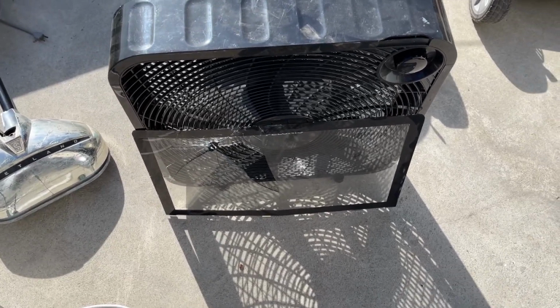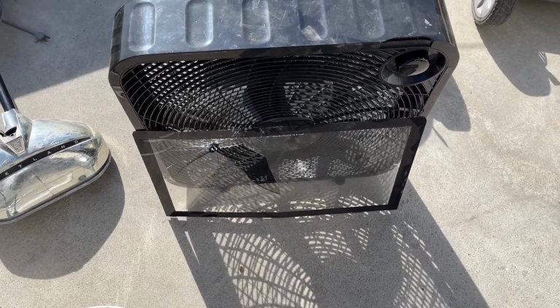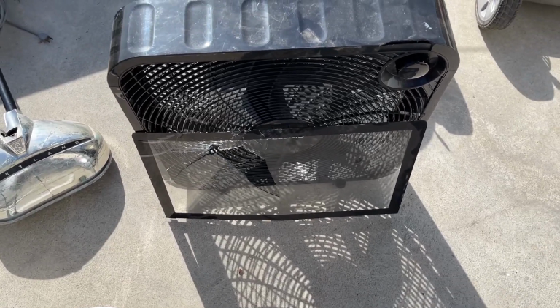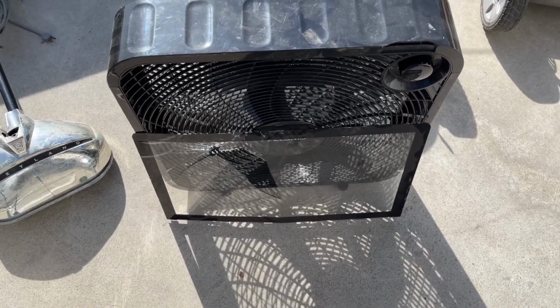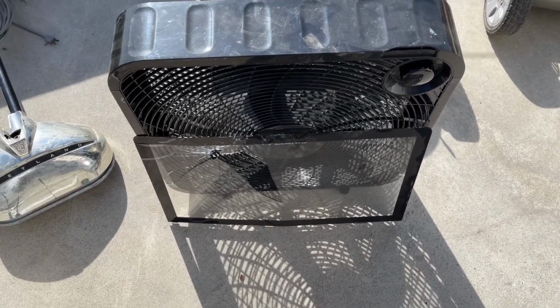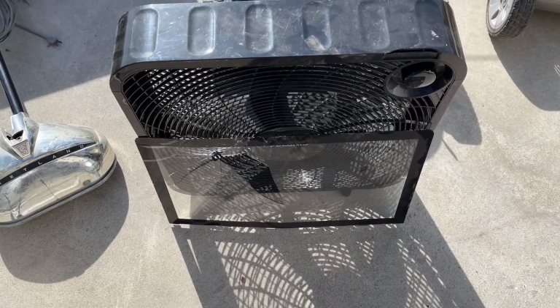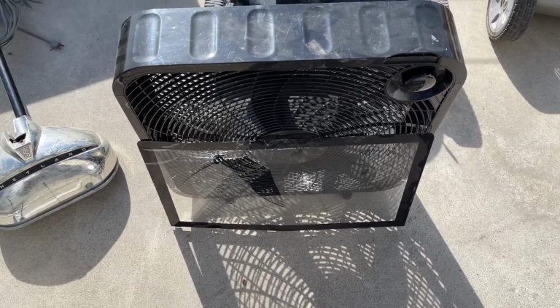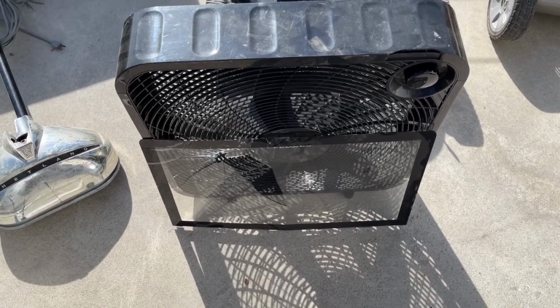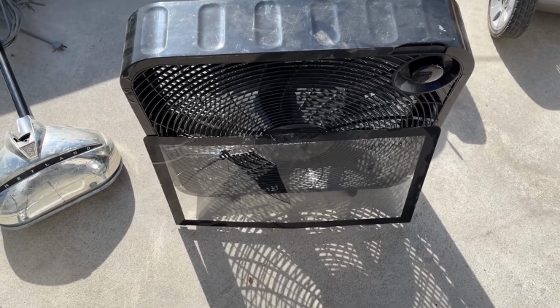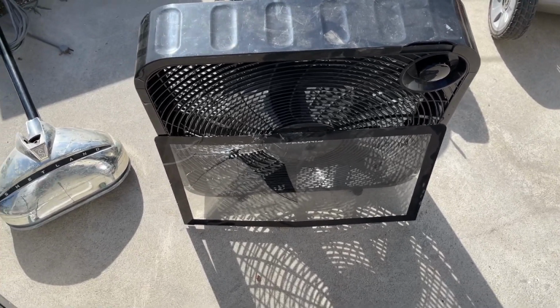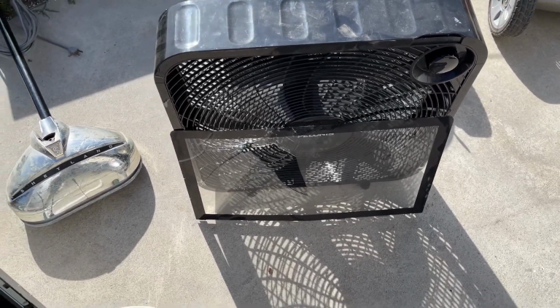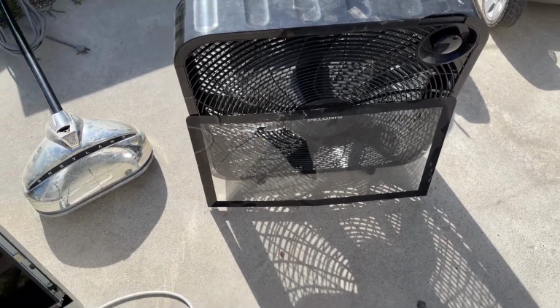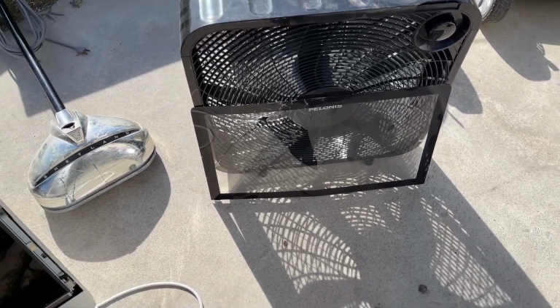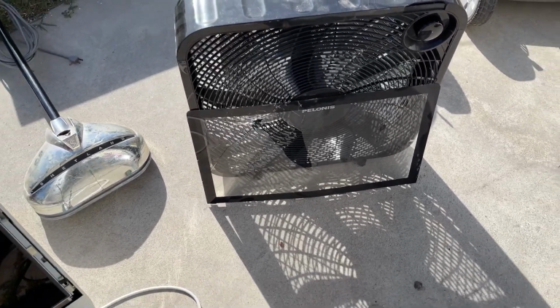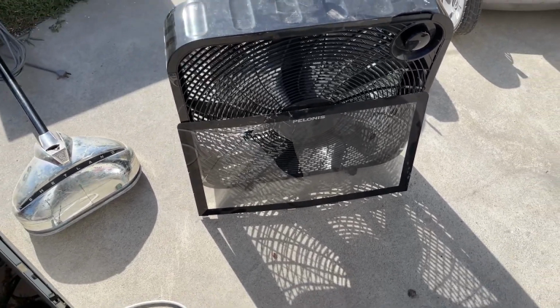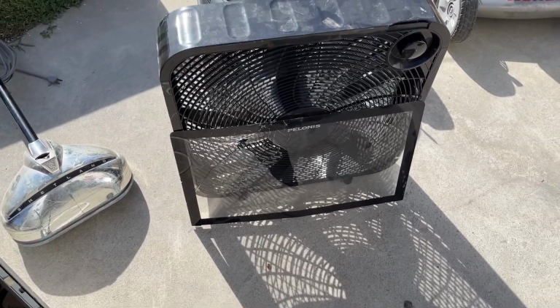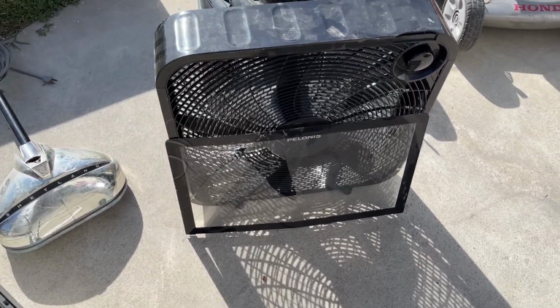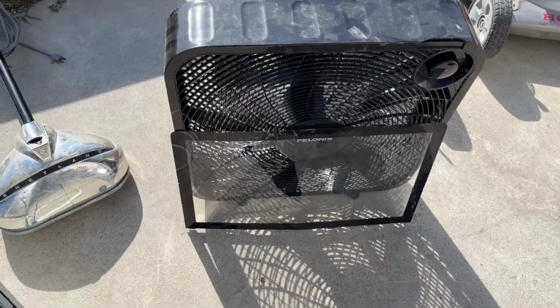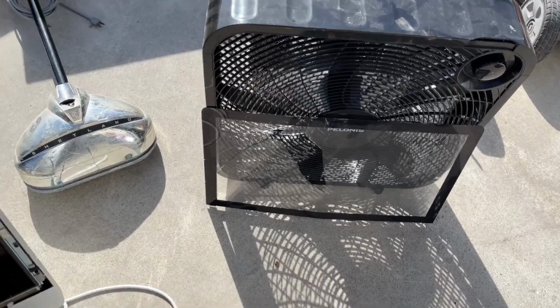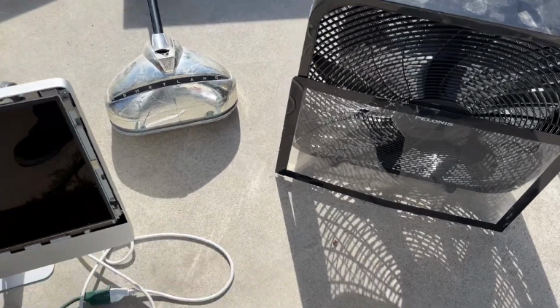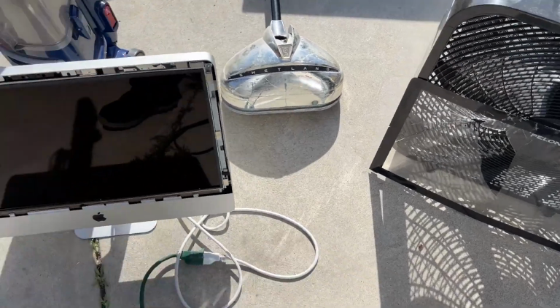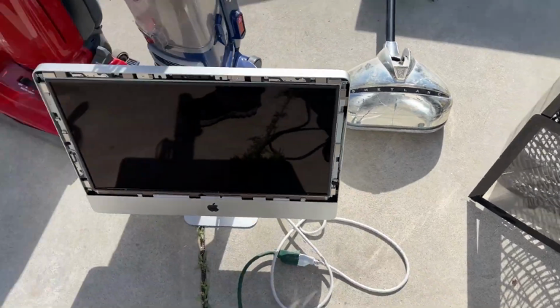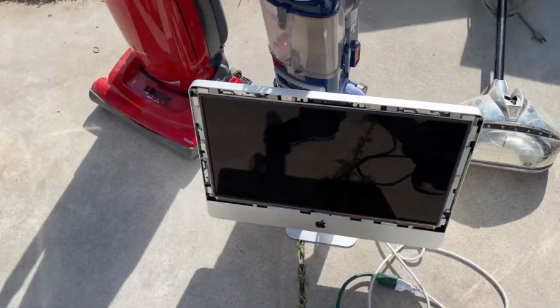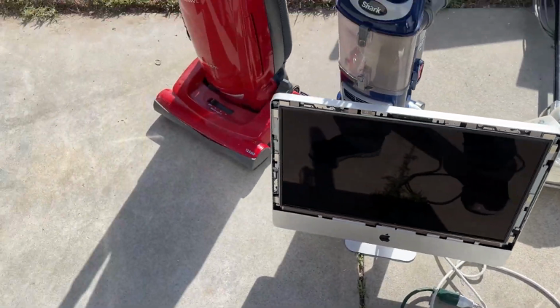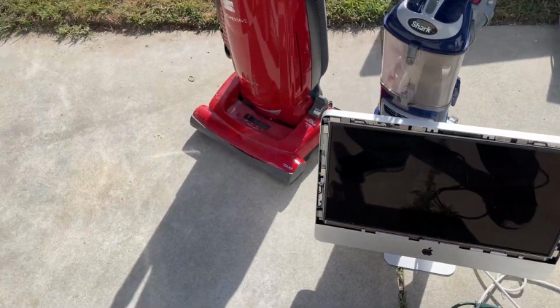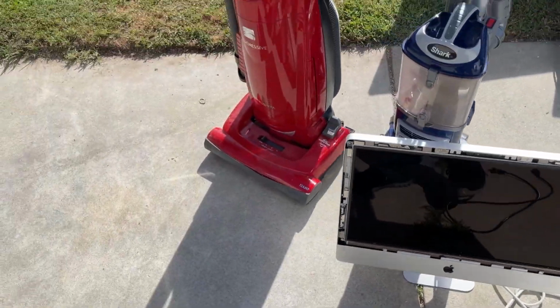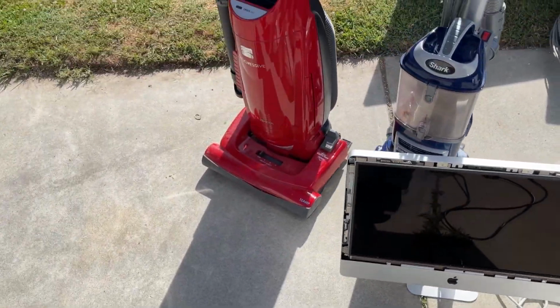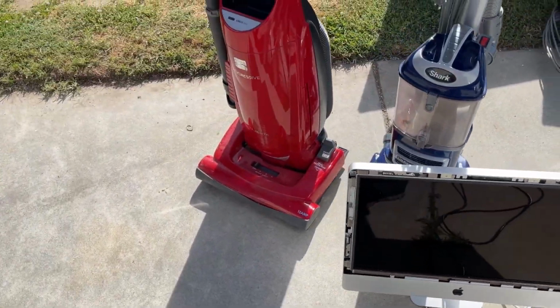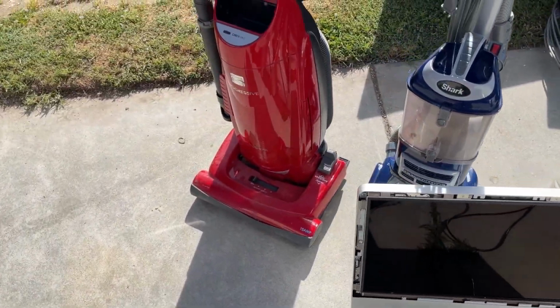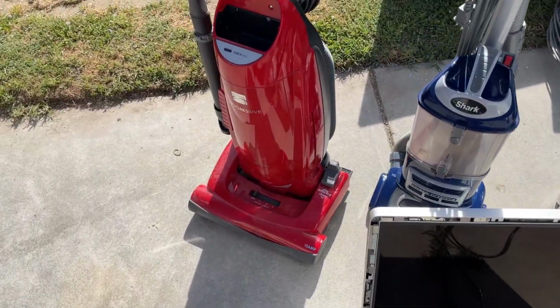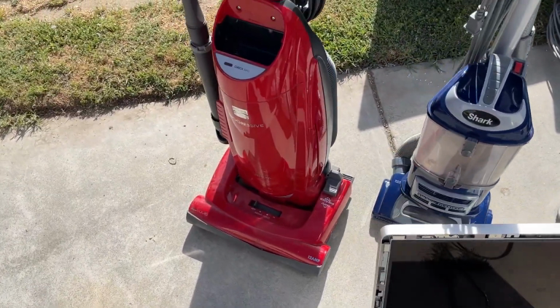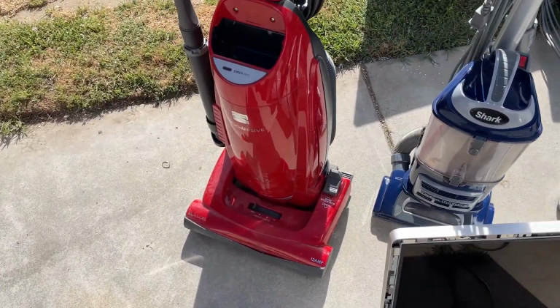This box fan still works - no issues with it, don't know why they threw it away. I'll probably take that to work with me.